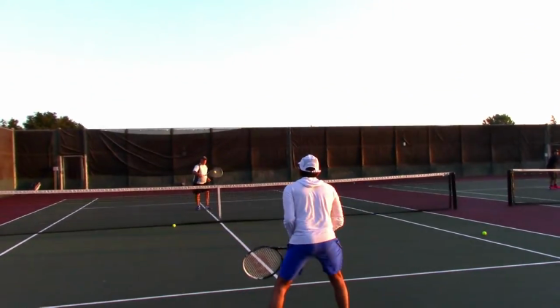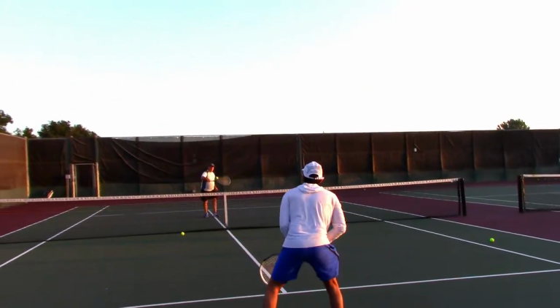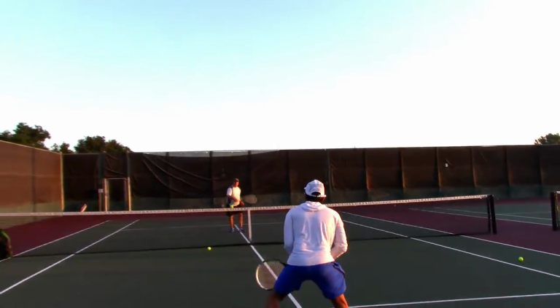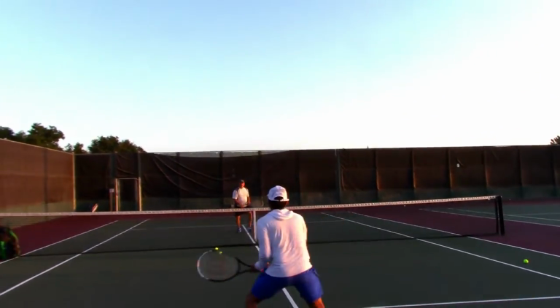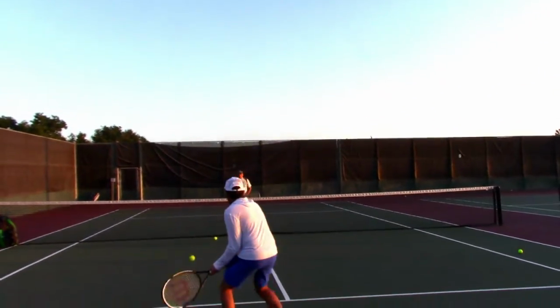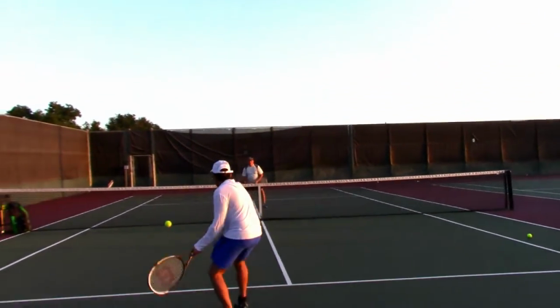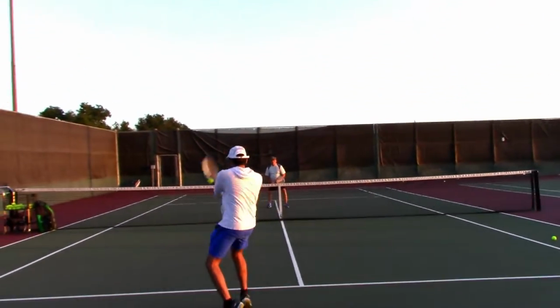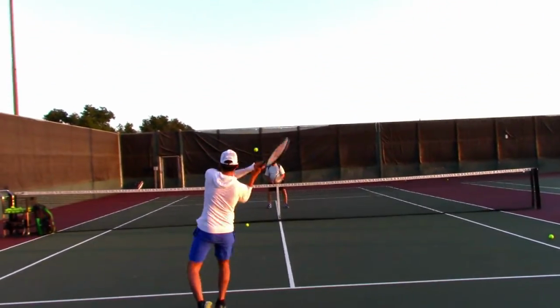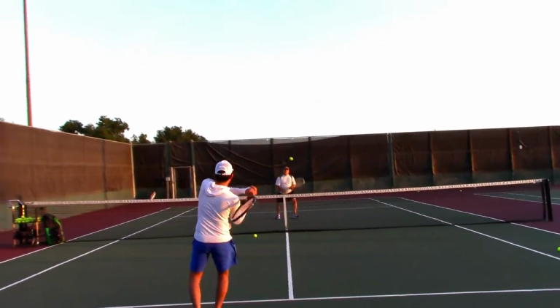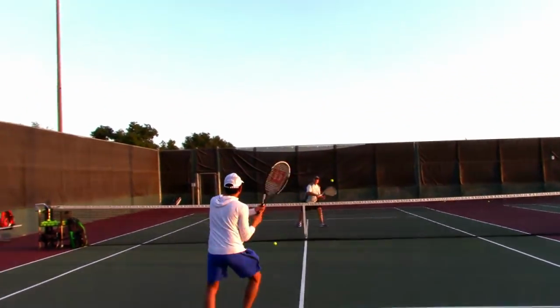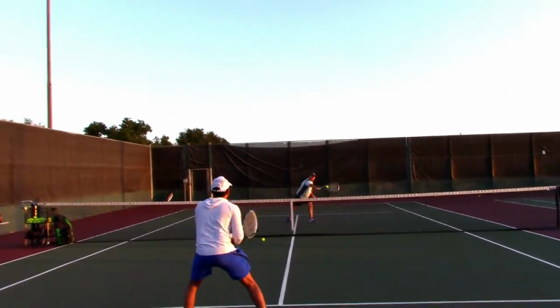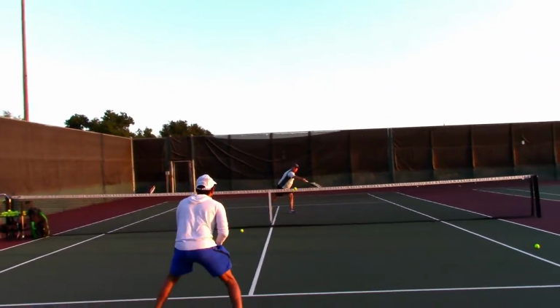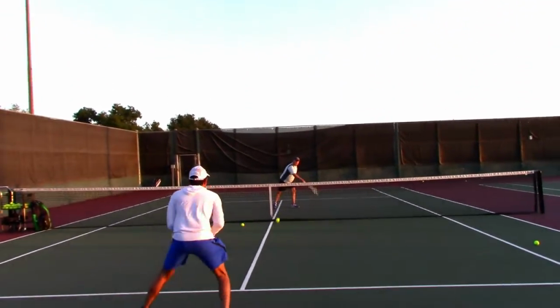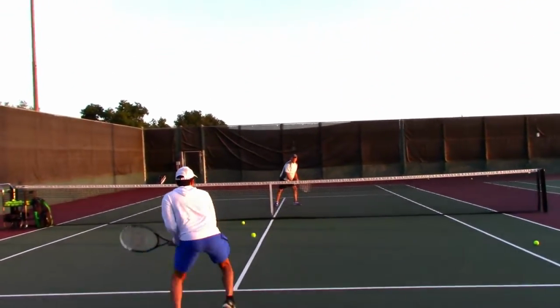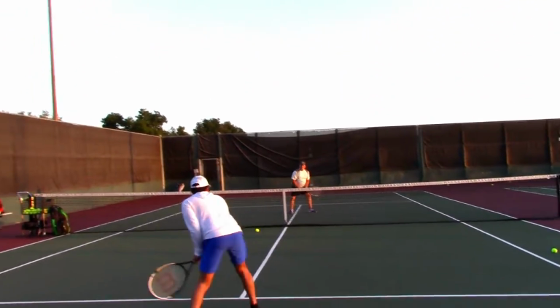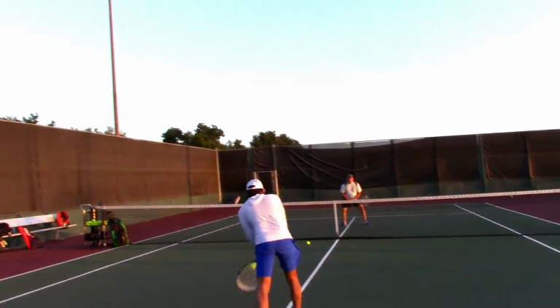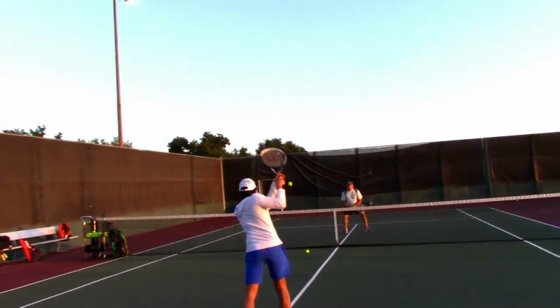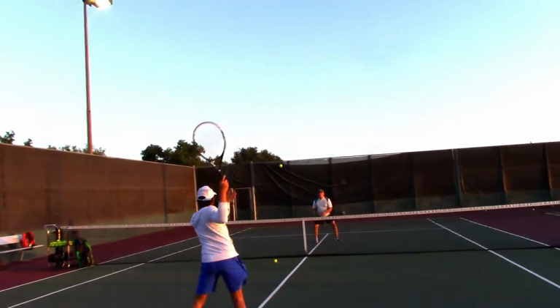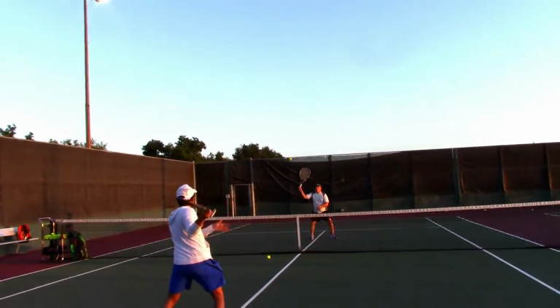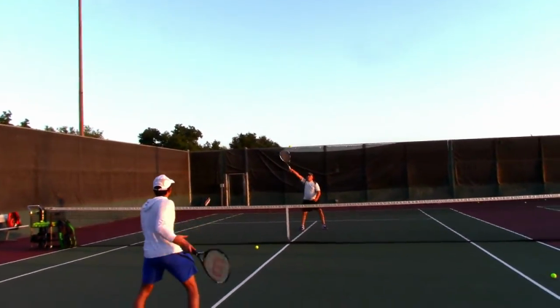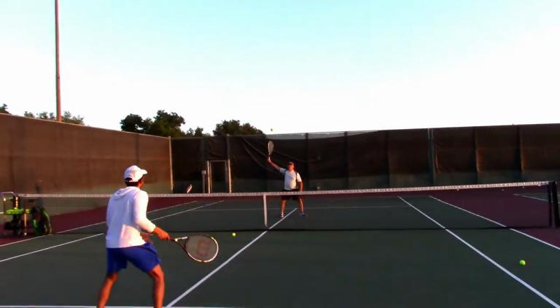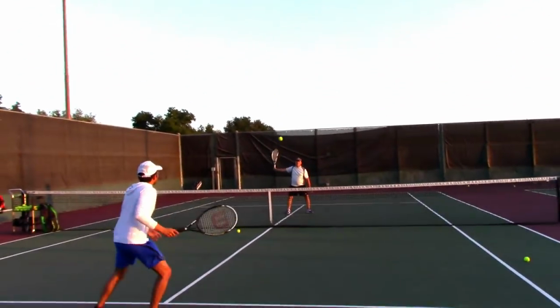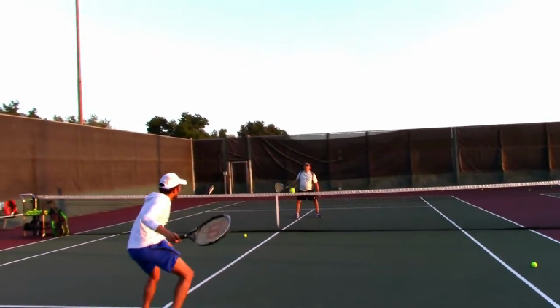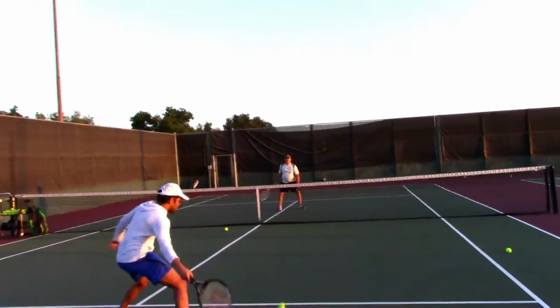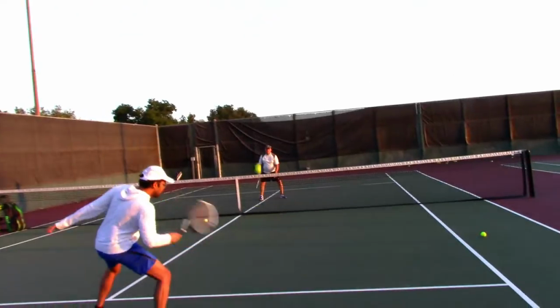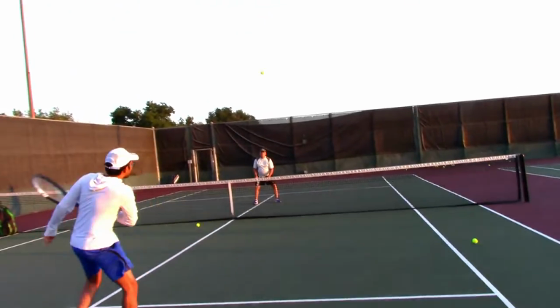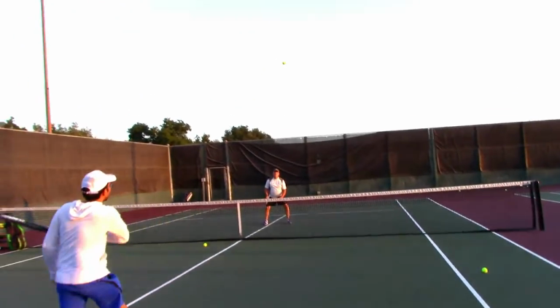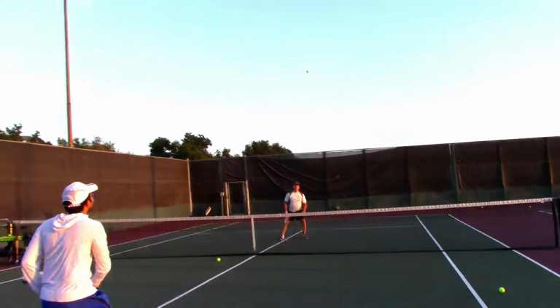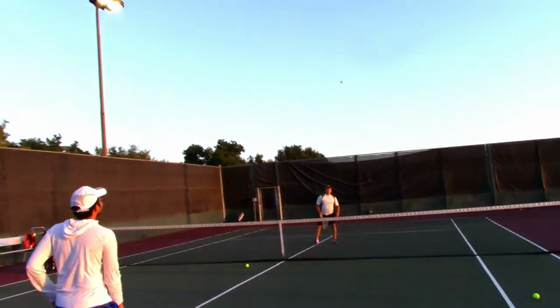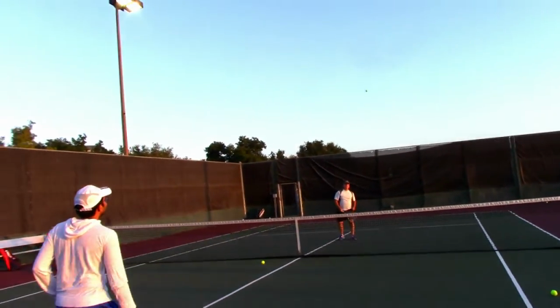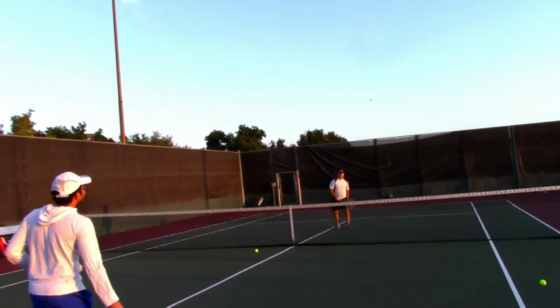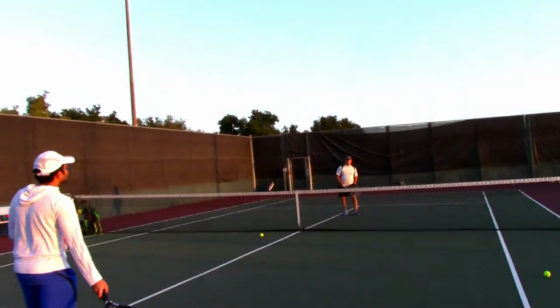All right, show your best ground stroke to volleys here. Oh, good try there.